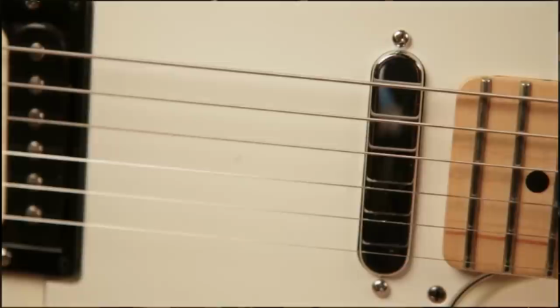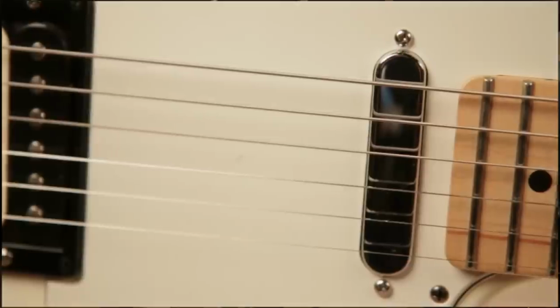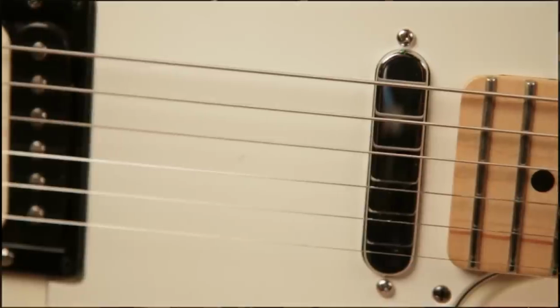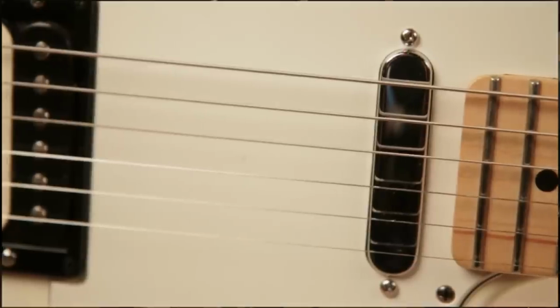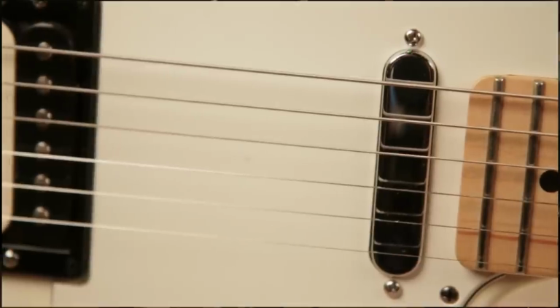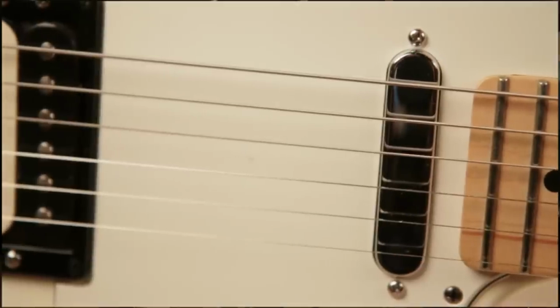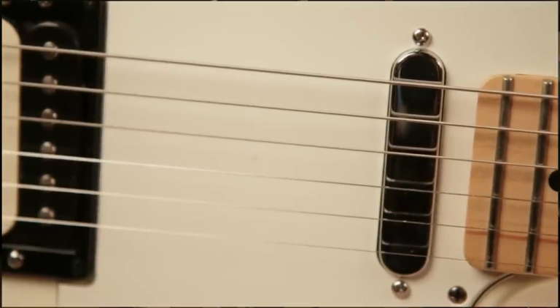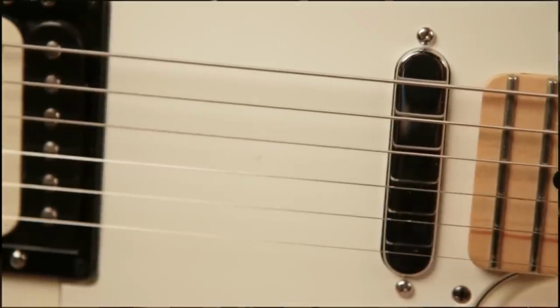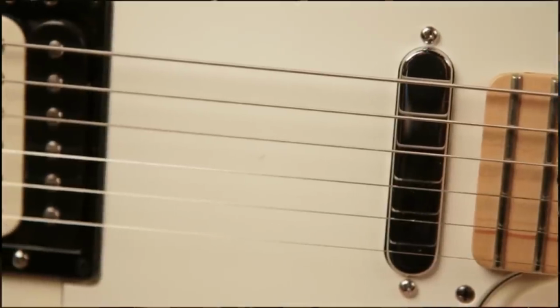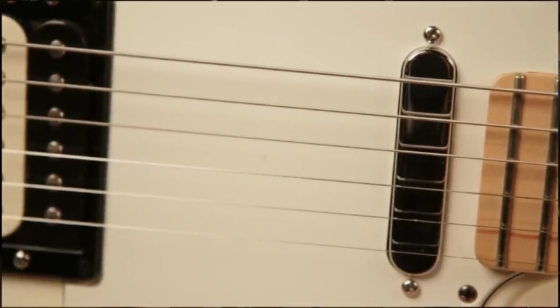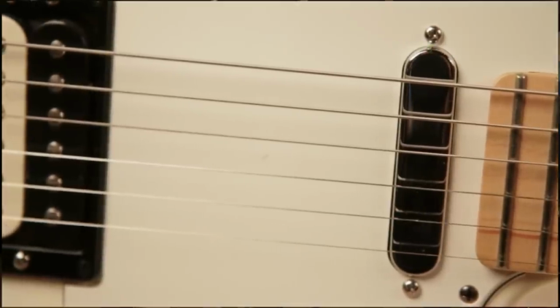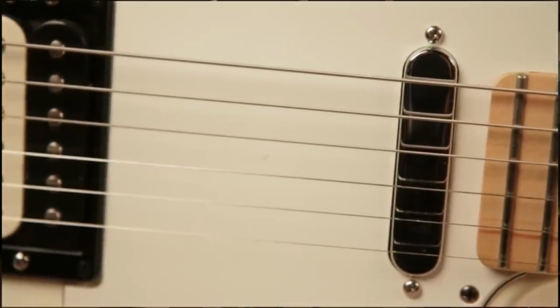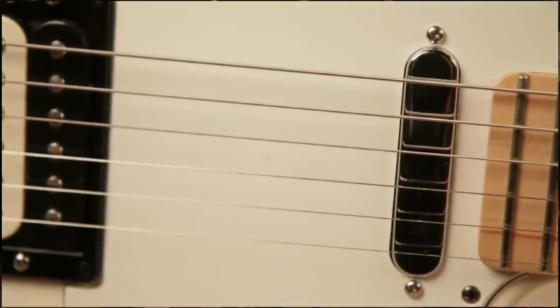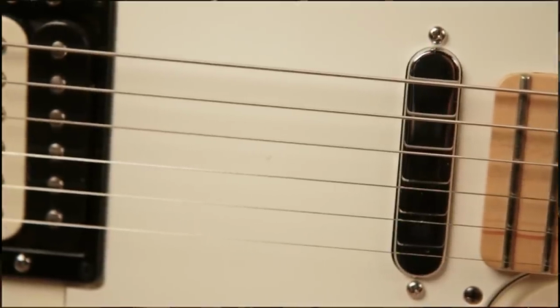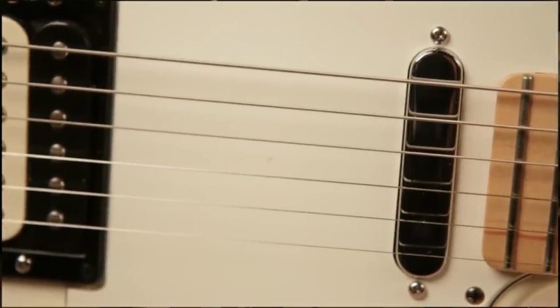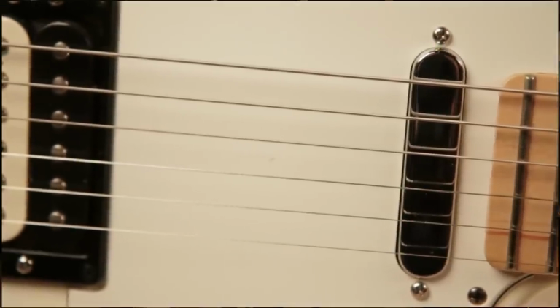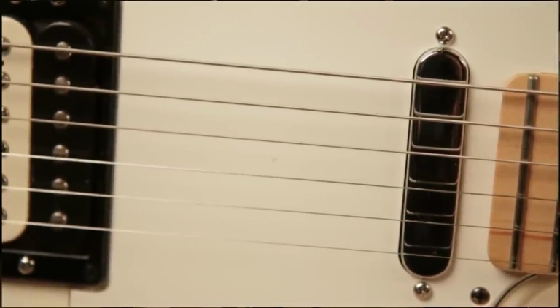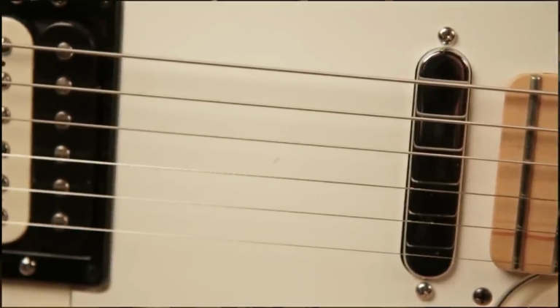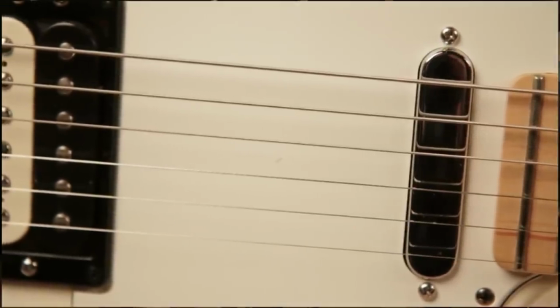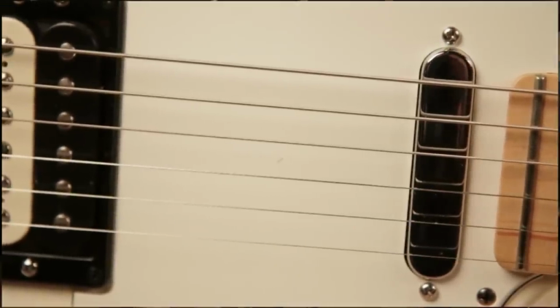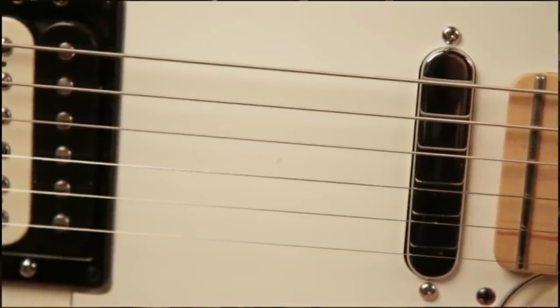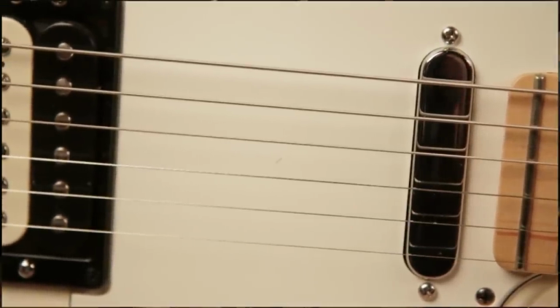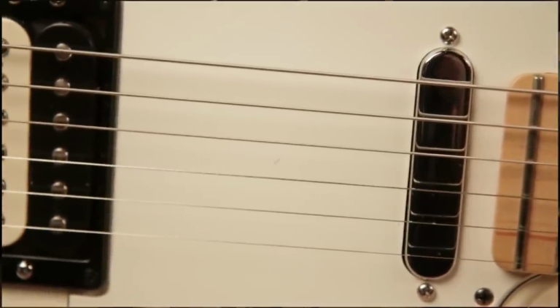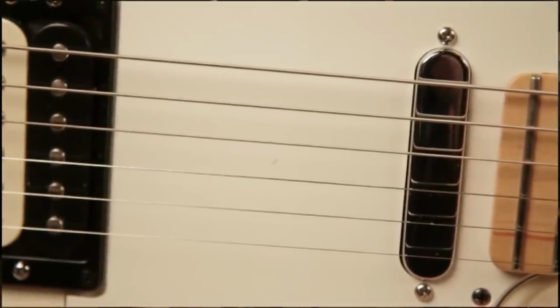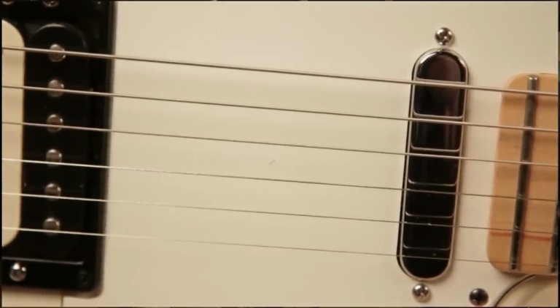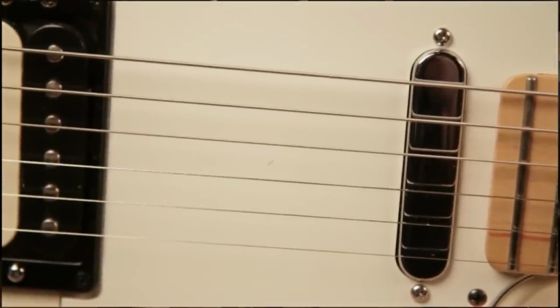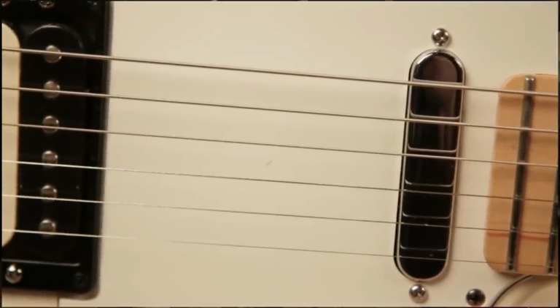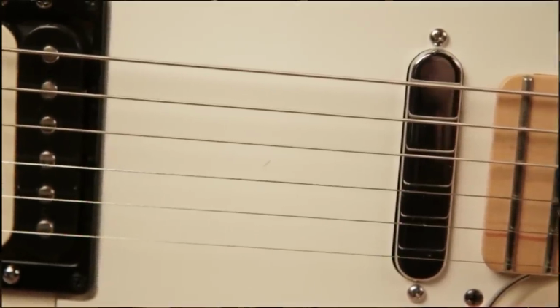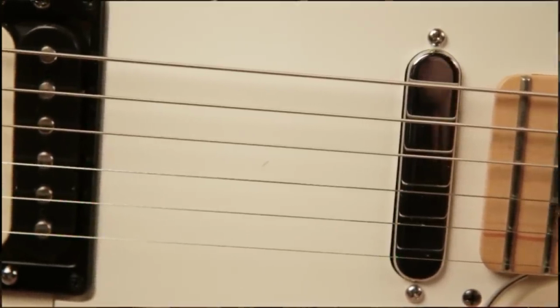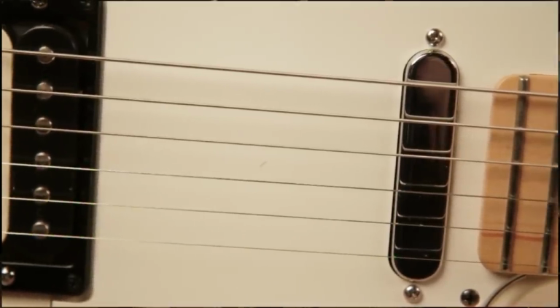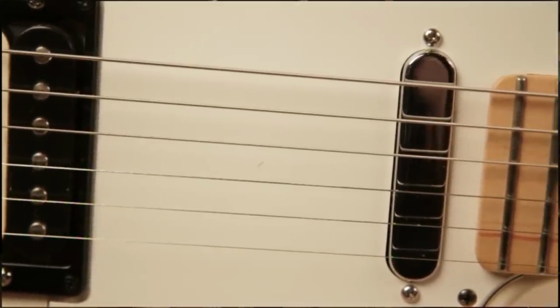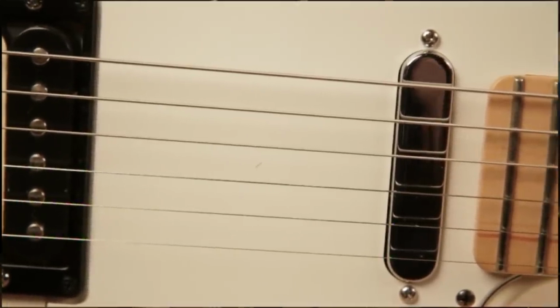In the neck position, they followed the same thinking: a robust, classic-sounding Tele pickup.